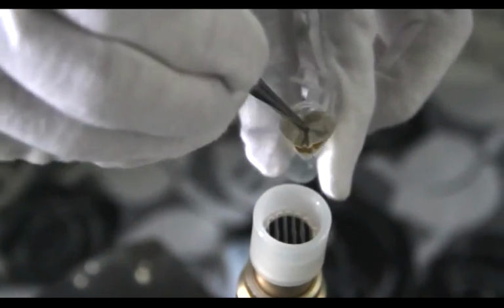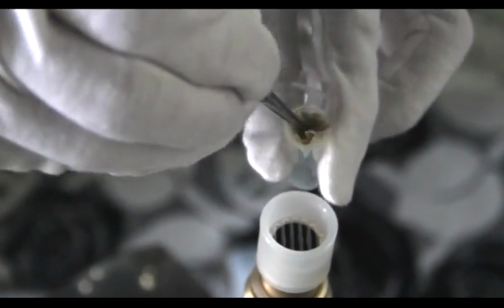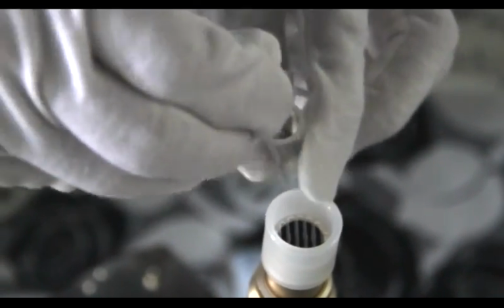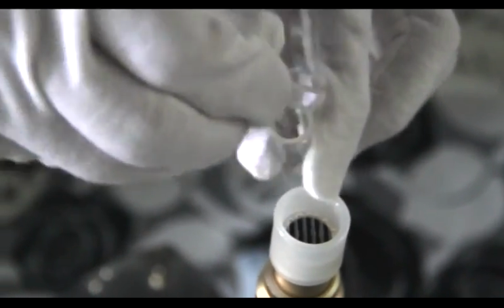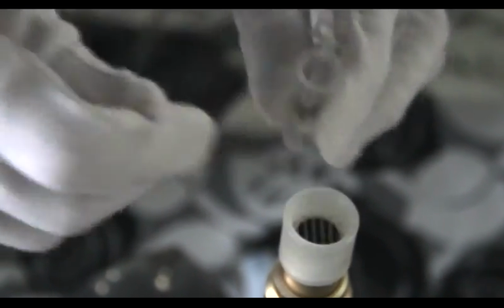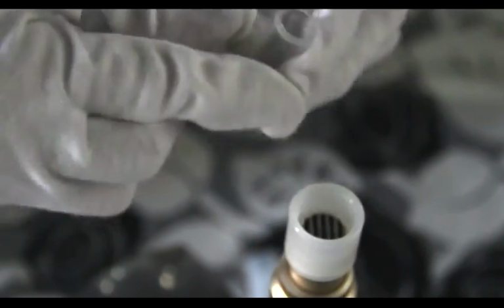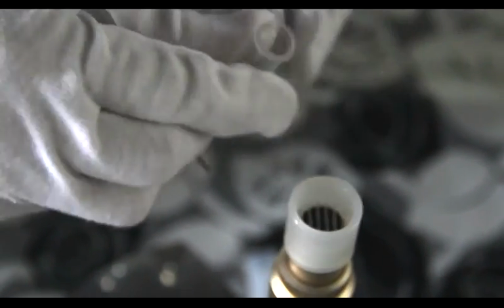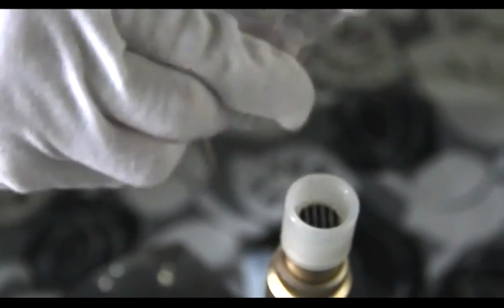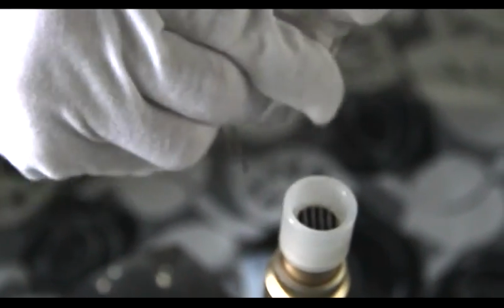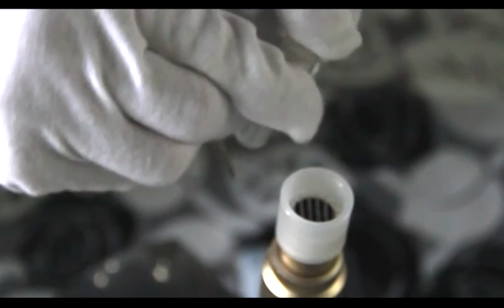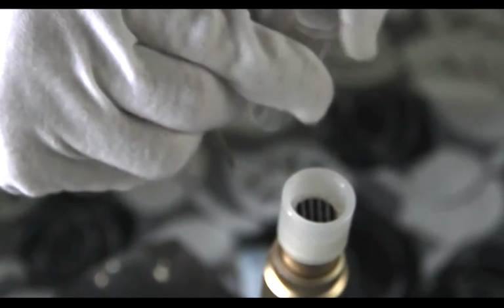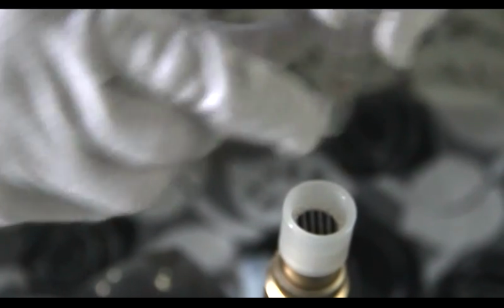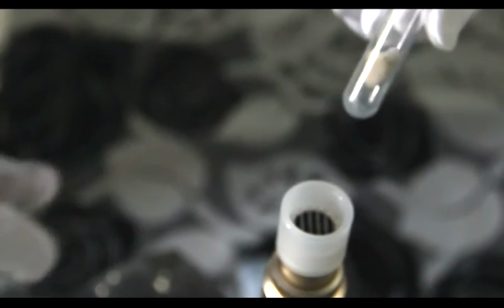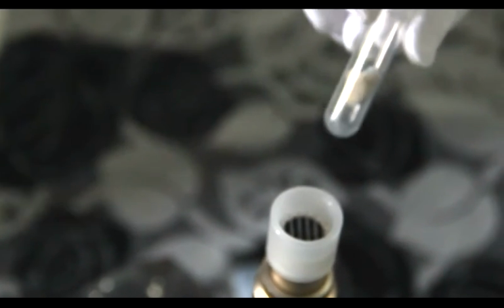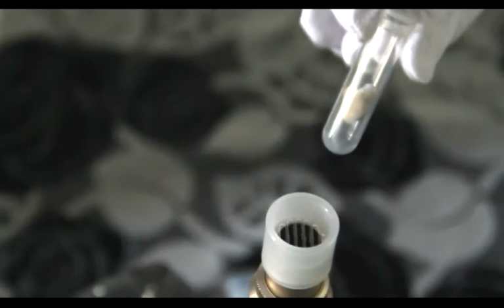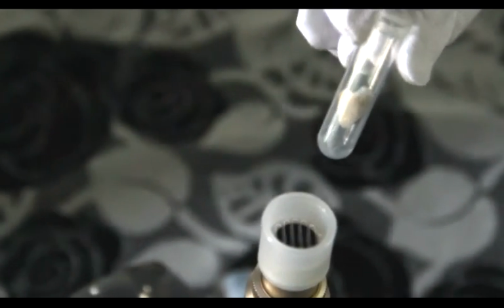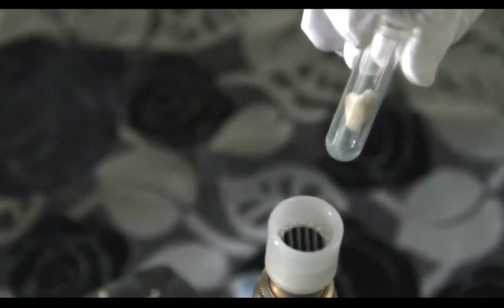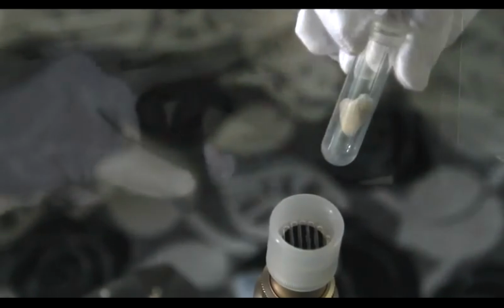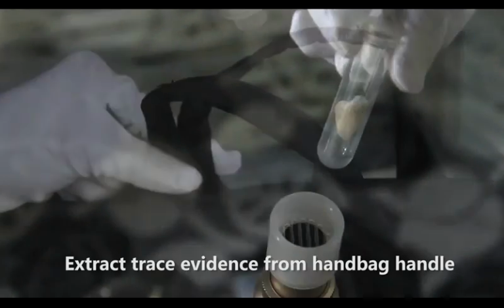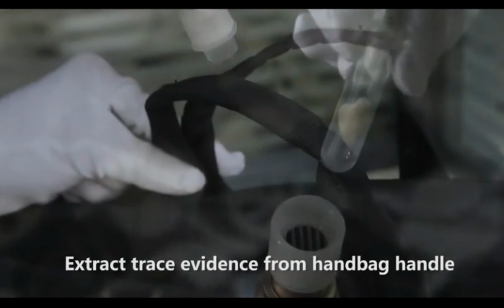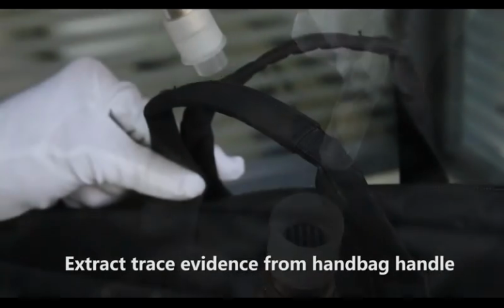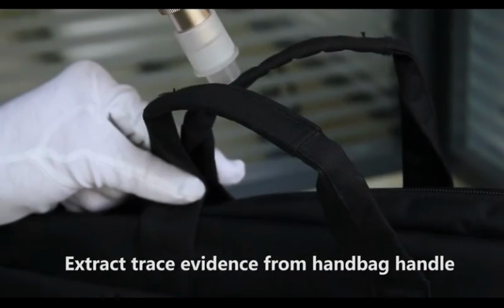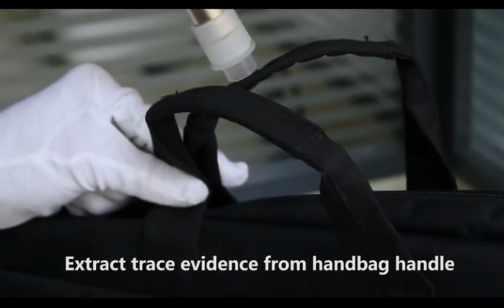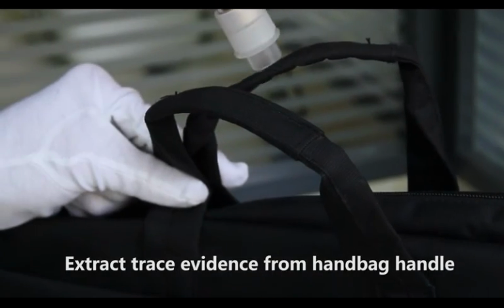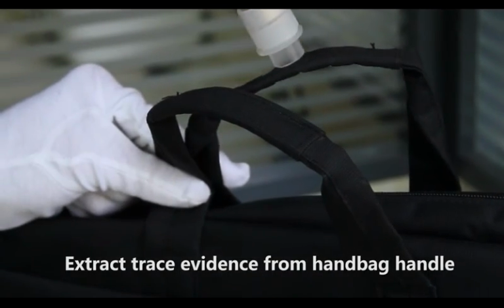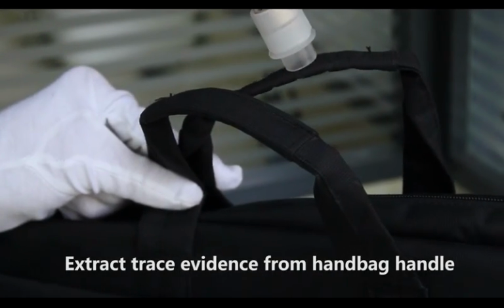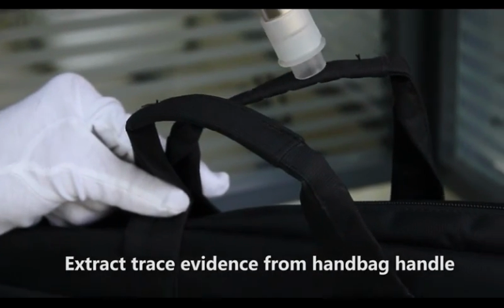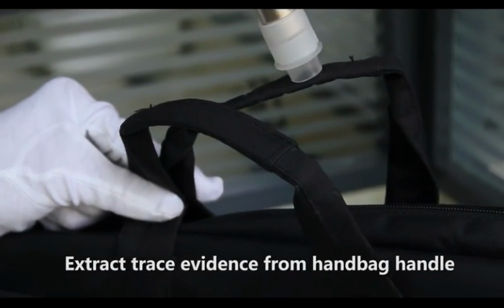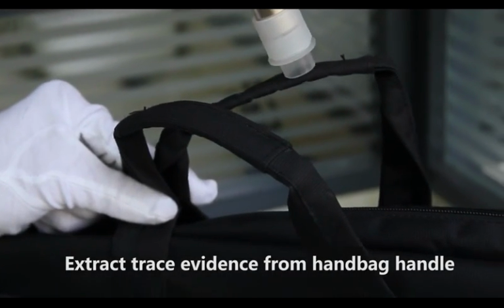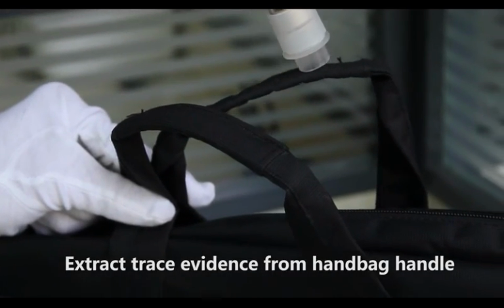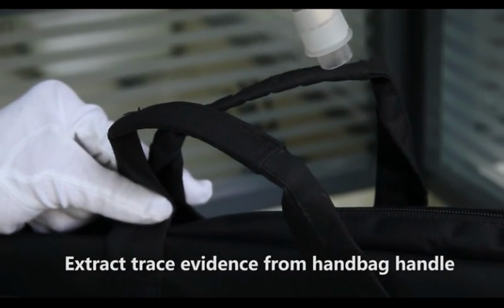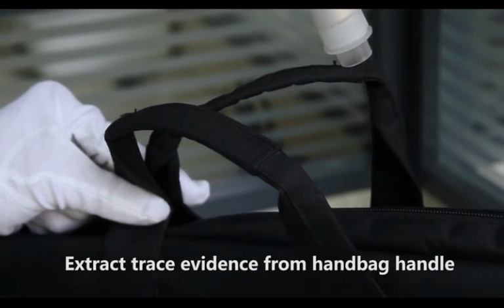Demonstration: extracting trace evidence from cloth and from a handbag handle.